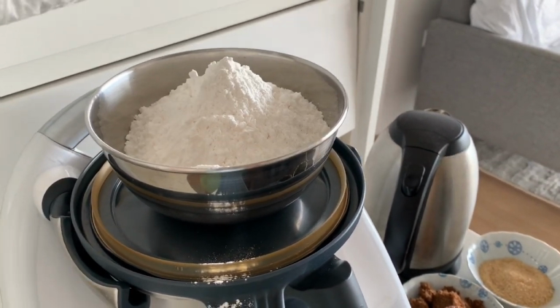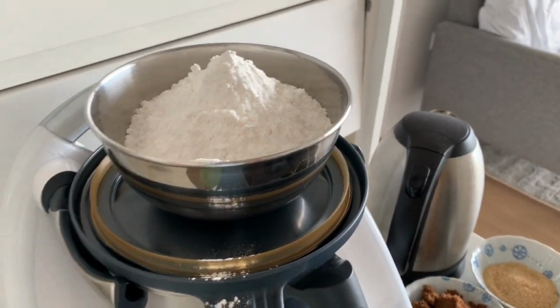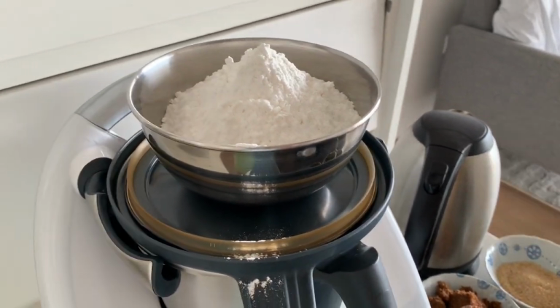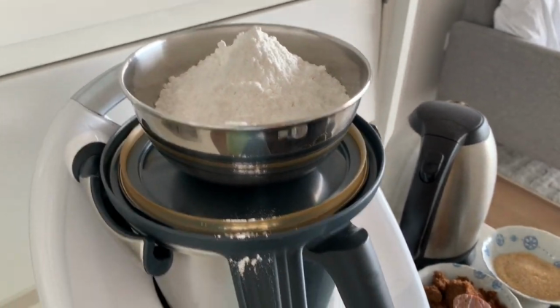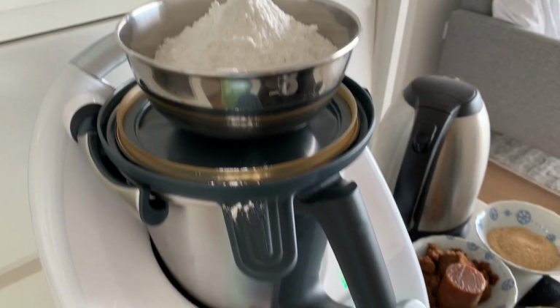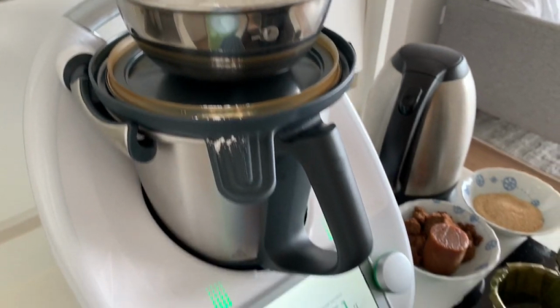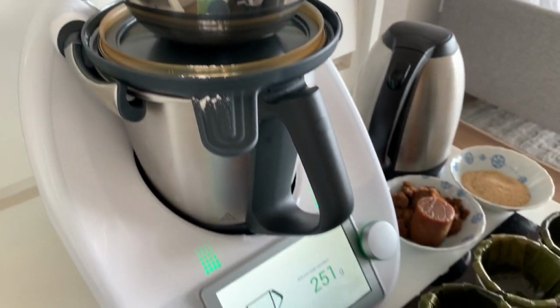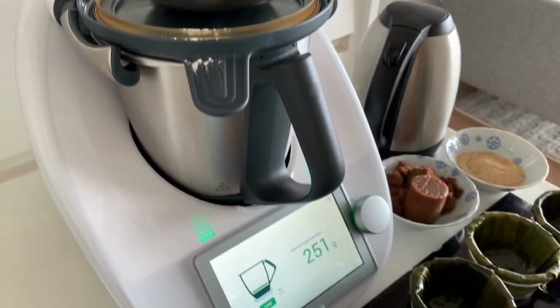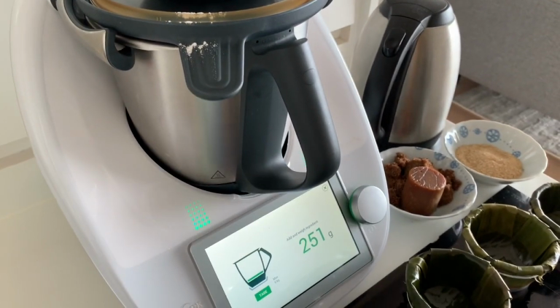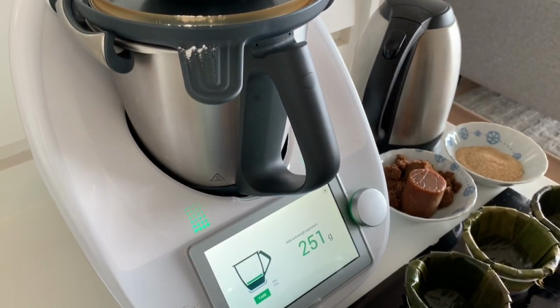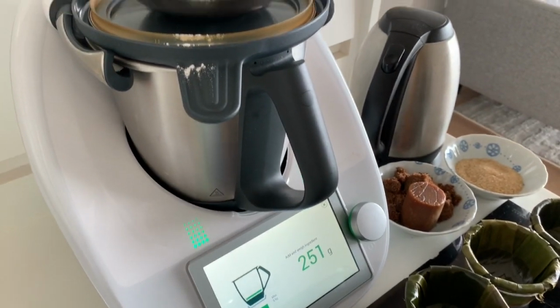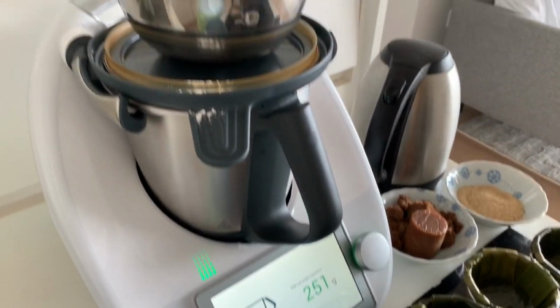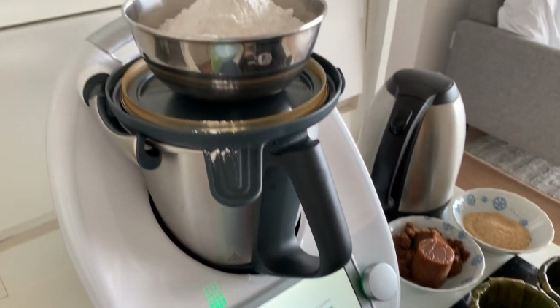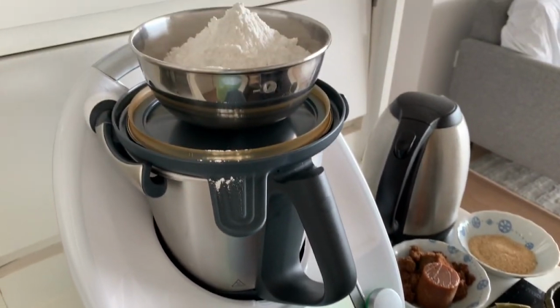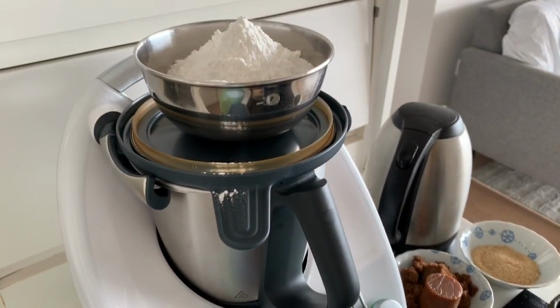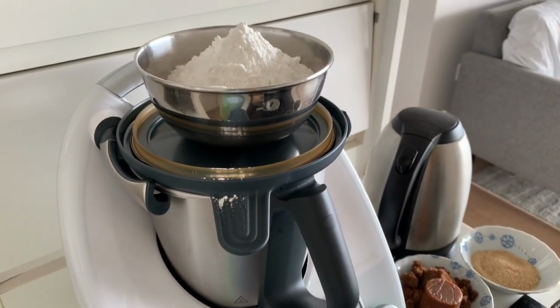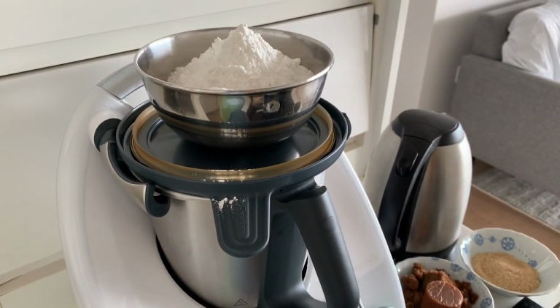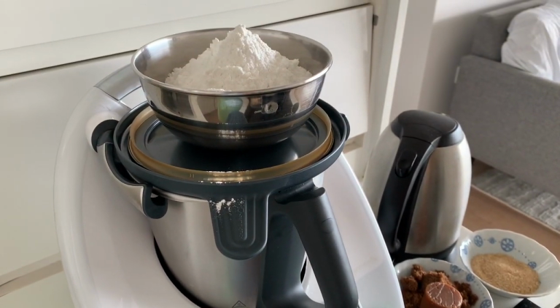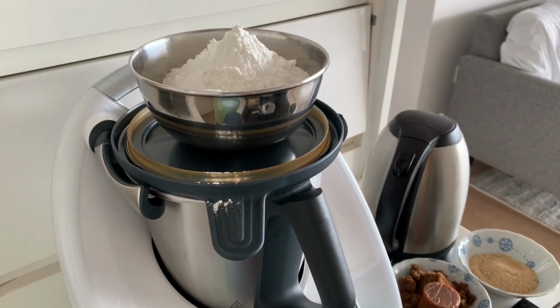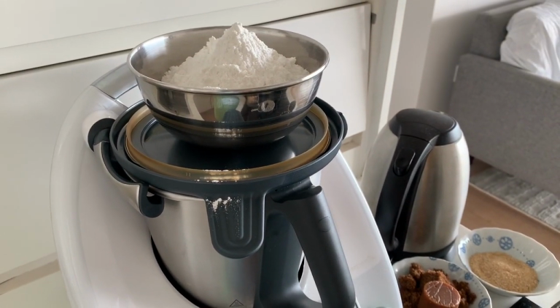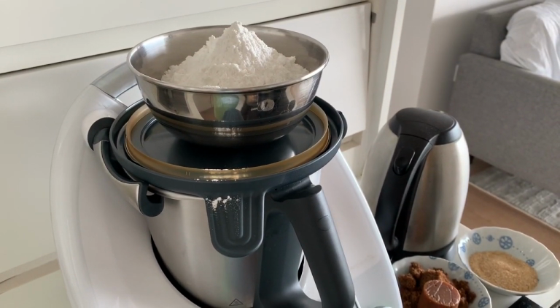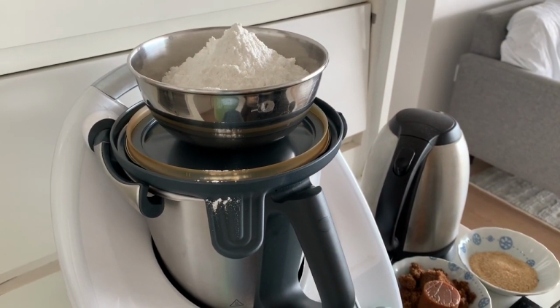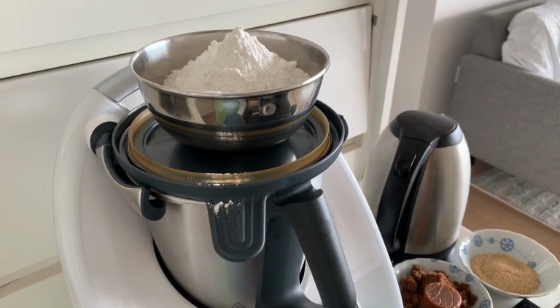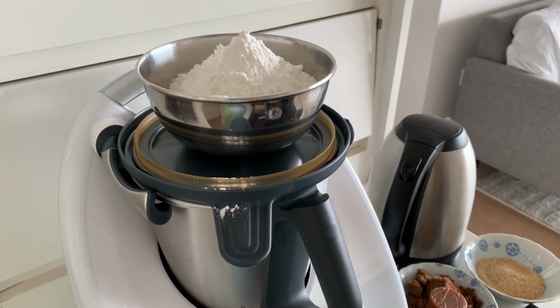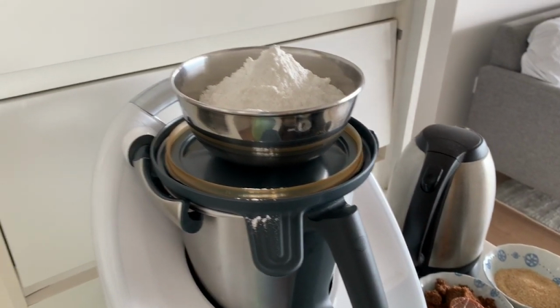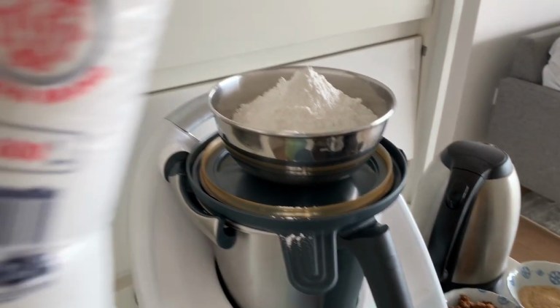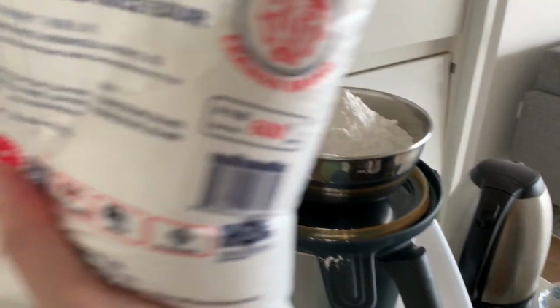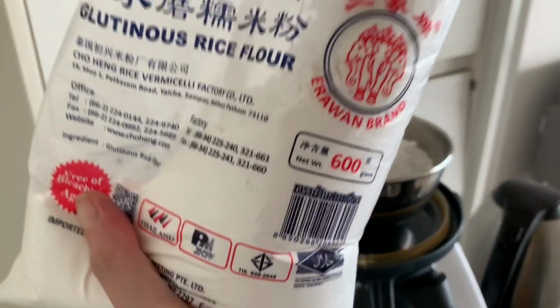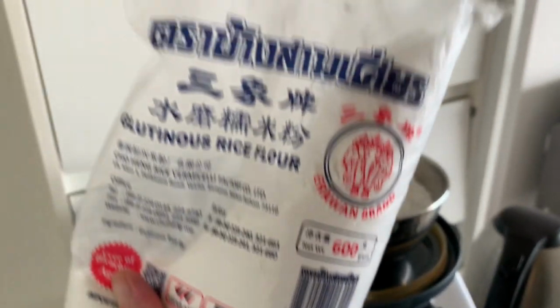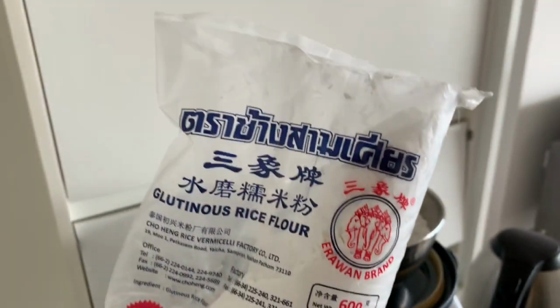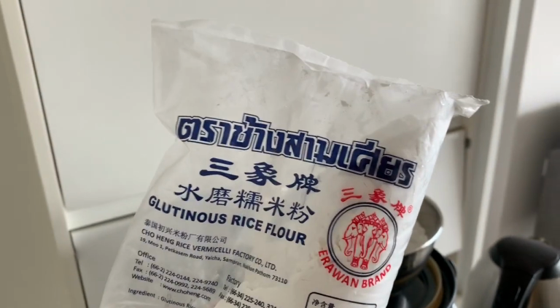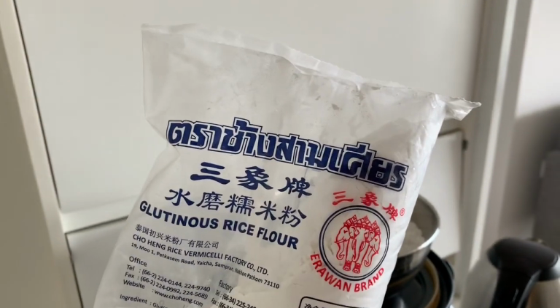That's 250 grams of the glutinous rice flour, ready to go.